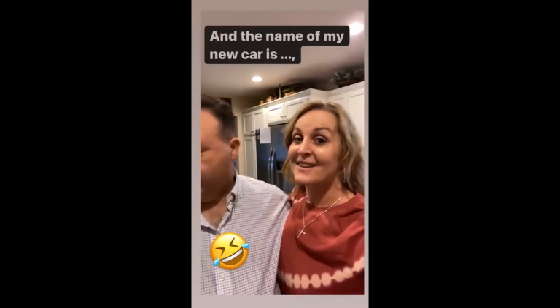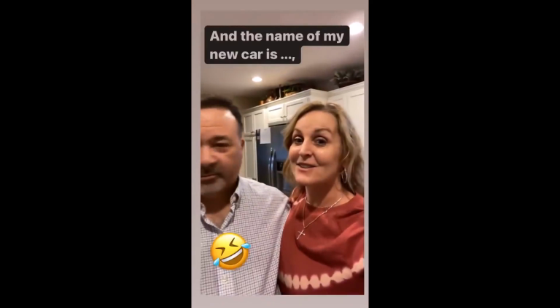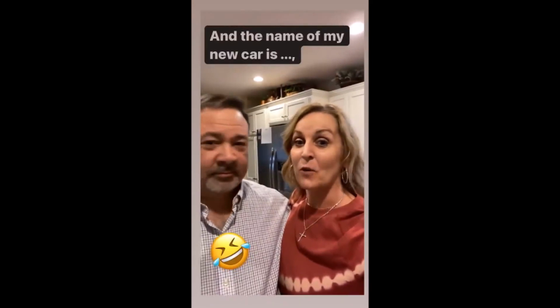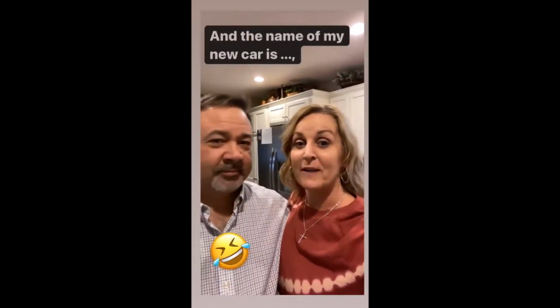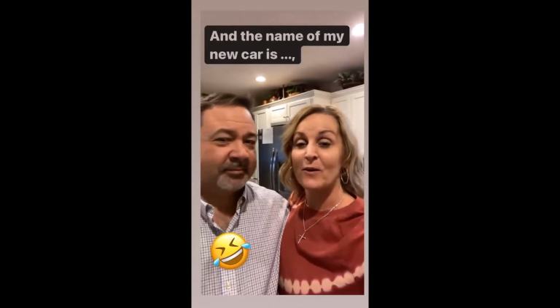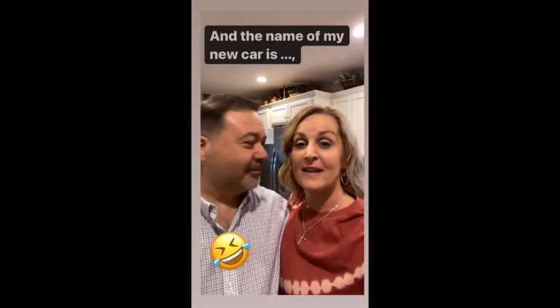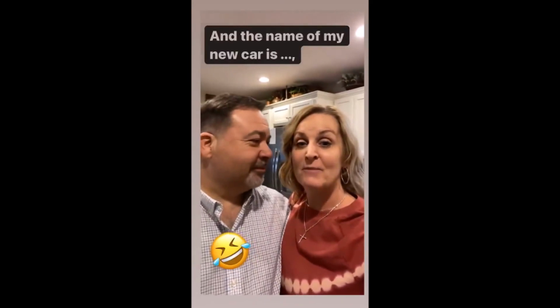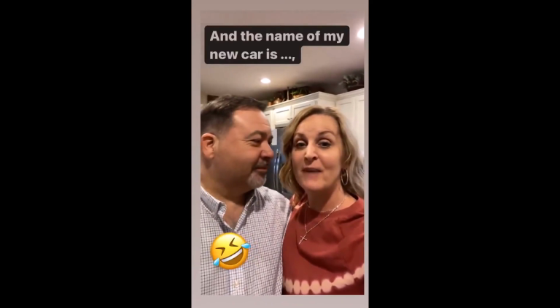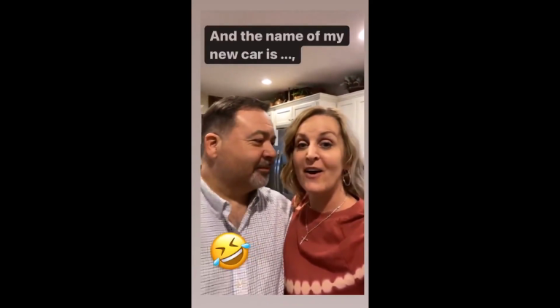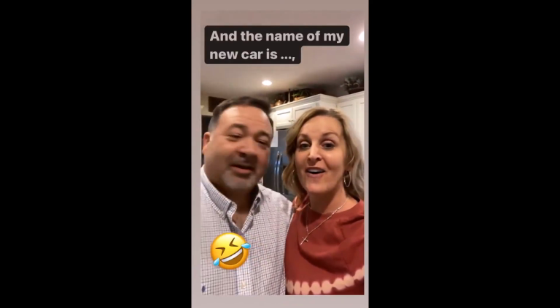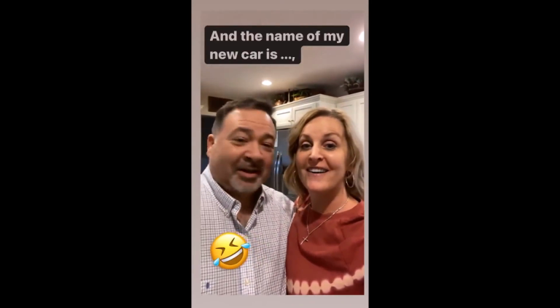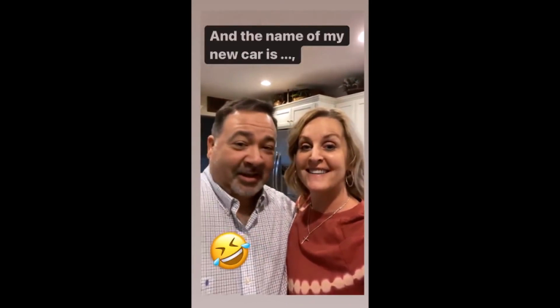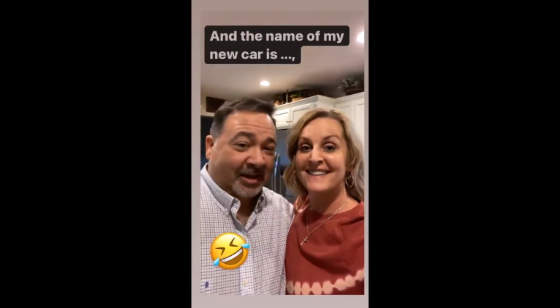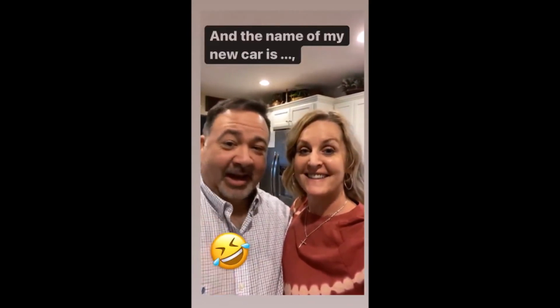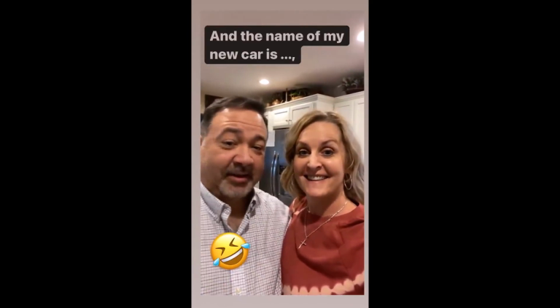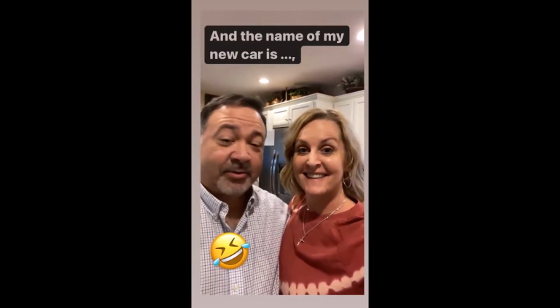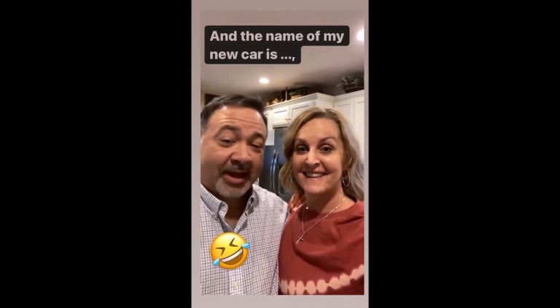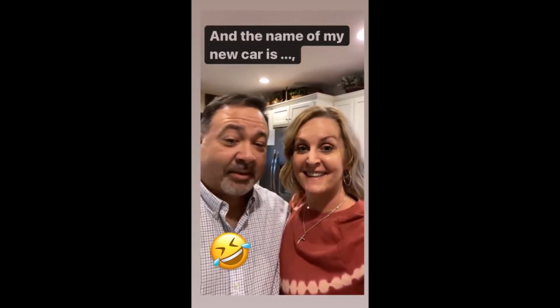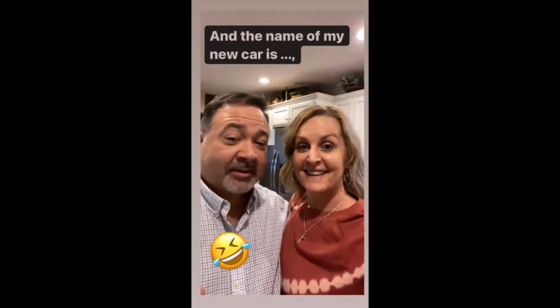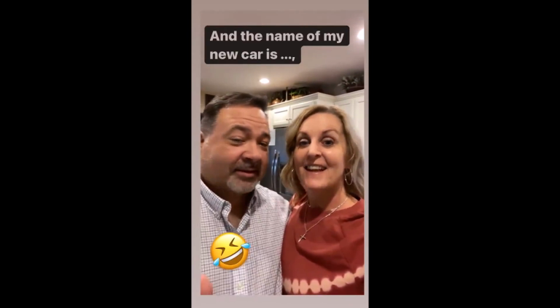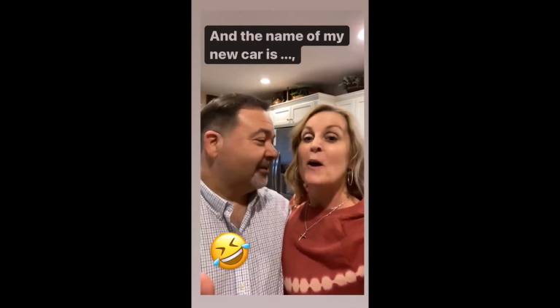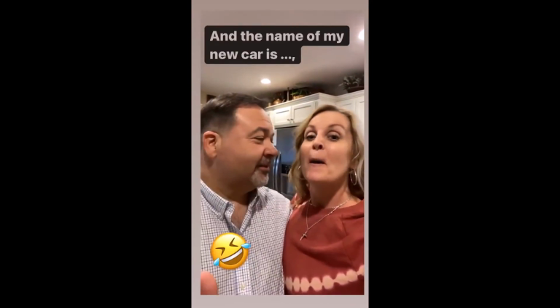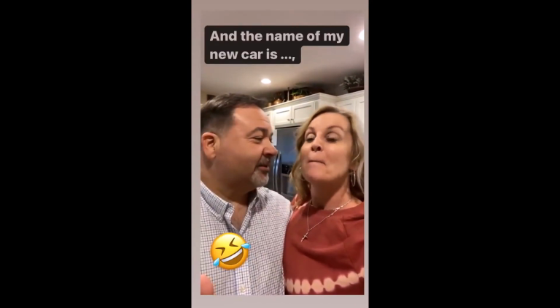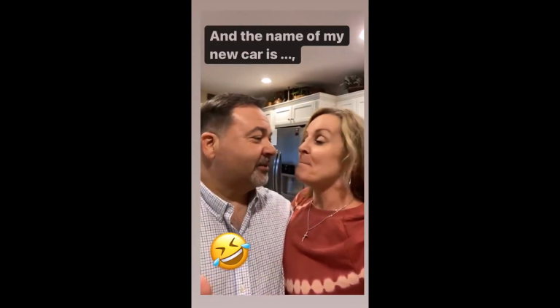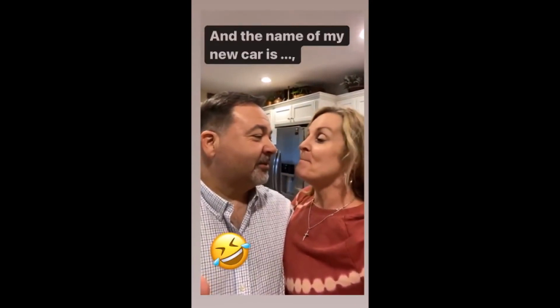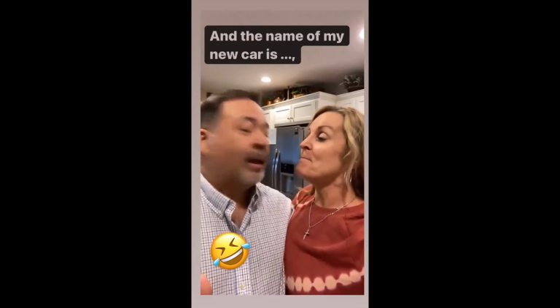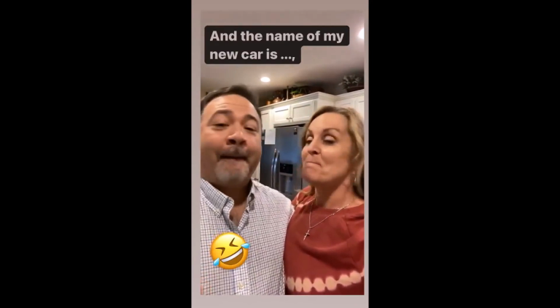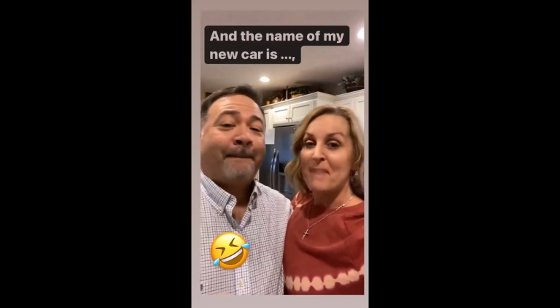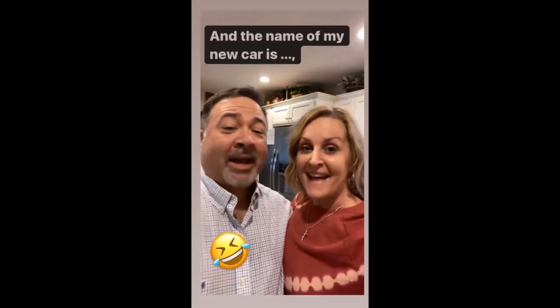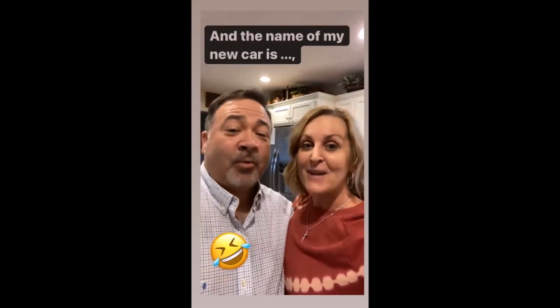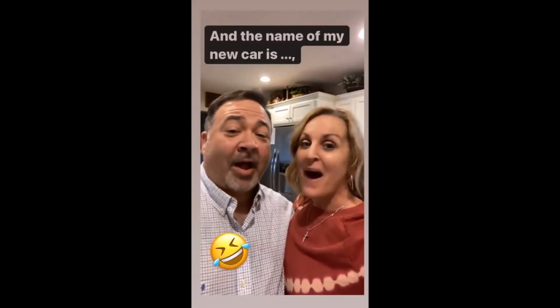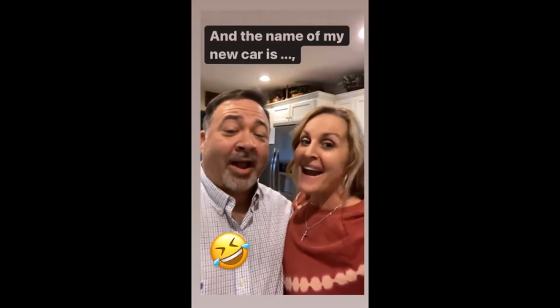So we know the name of my car, and the new name is Betty White!